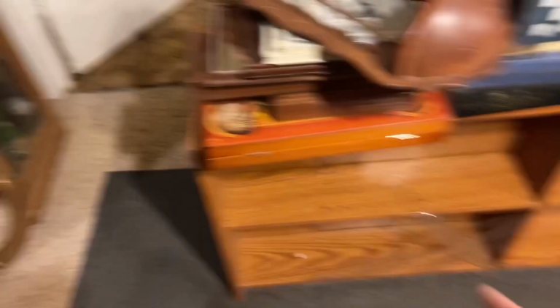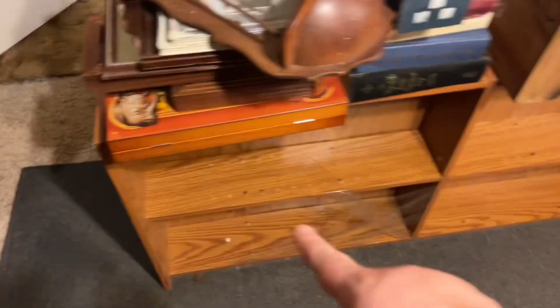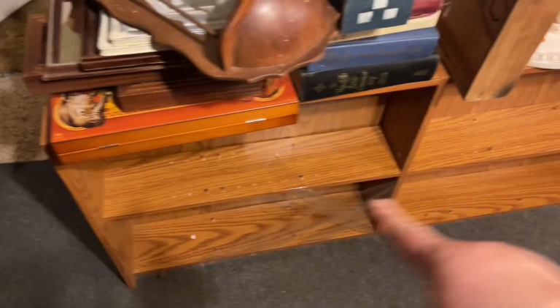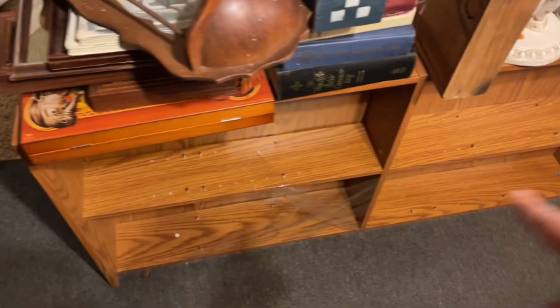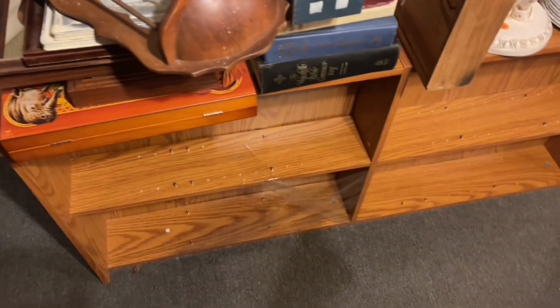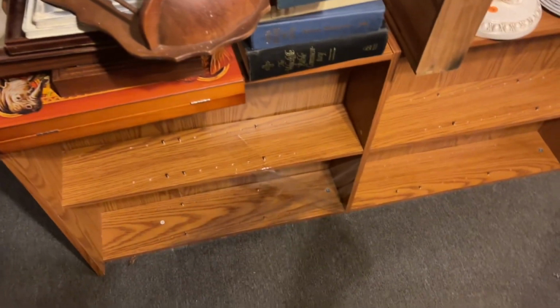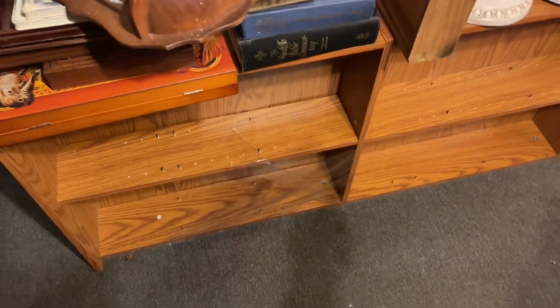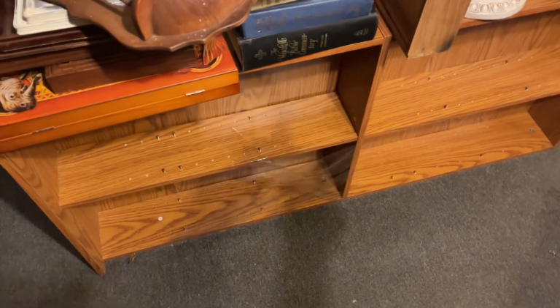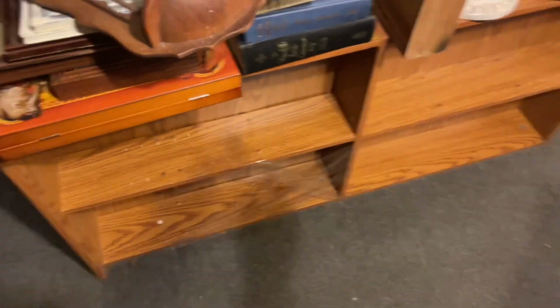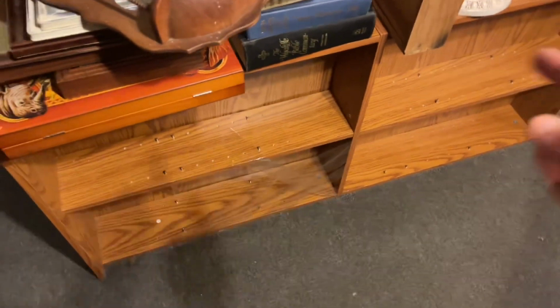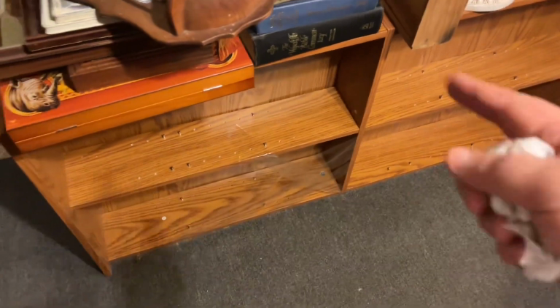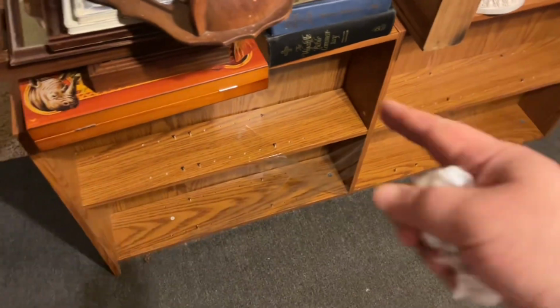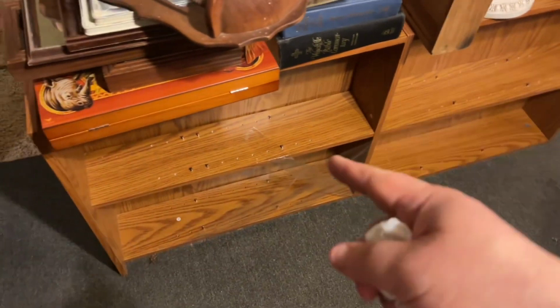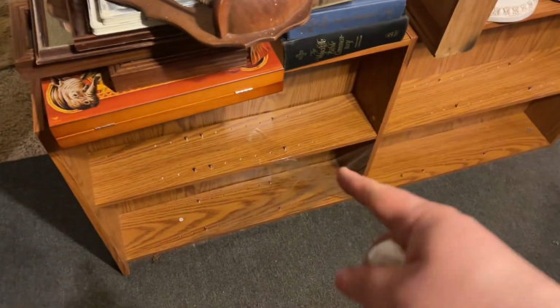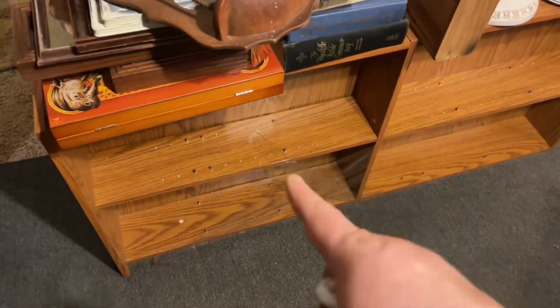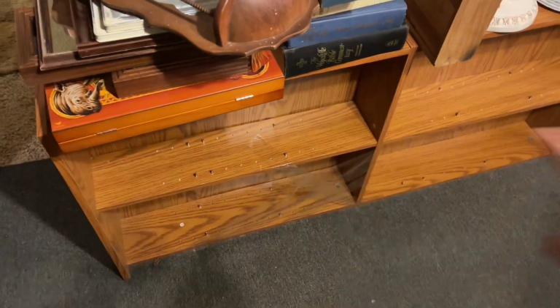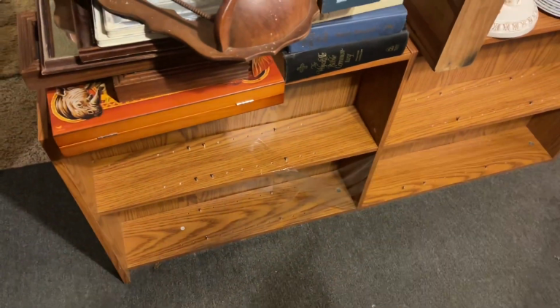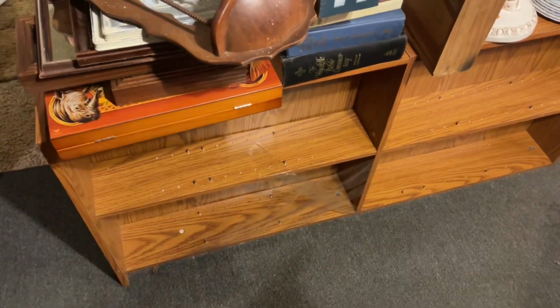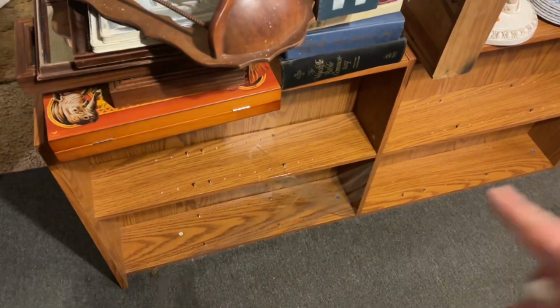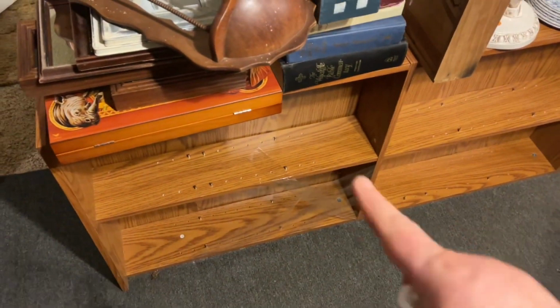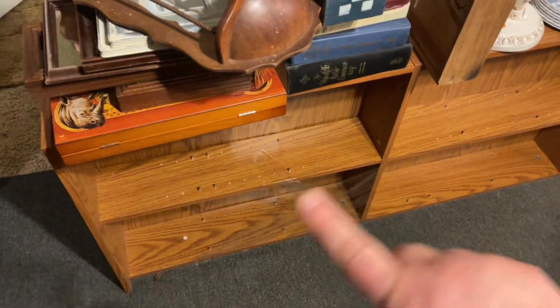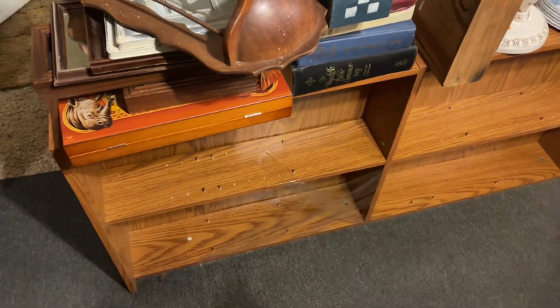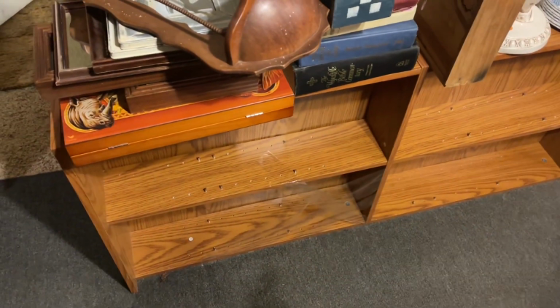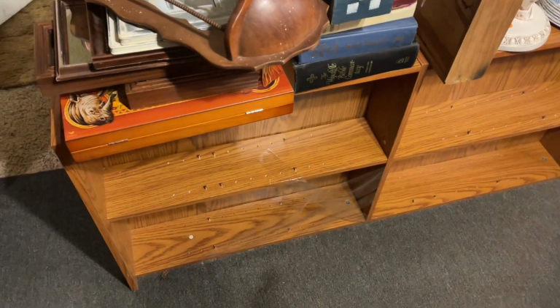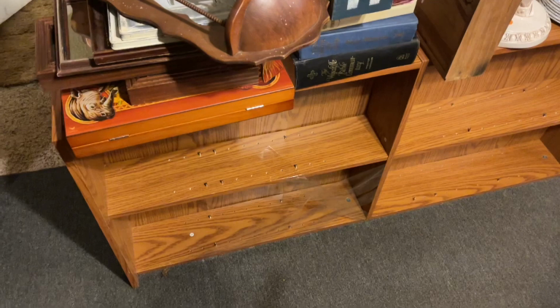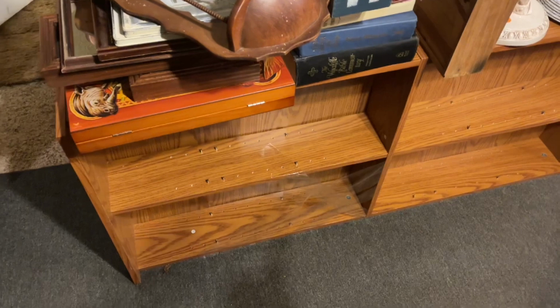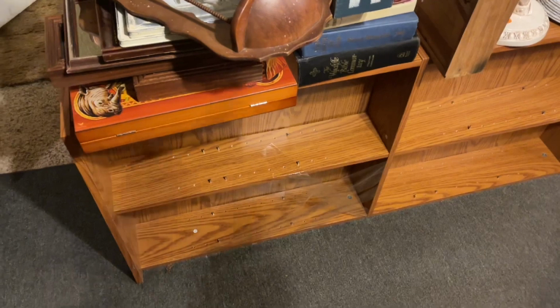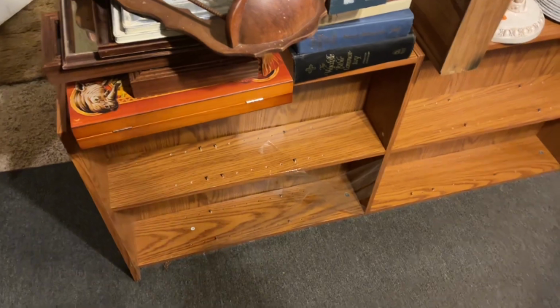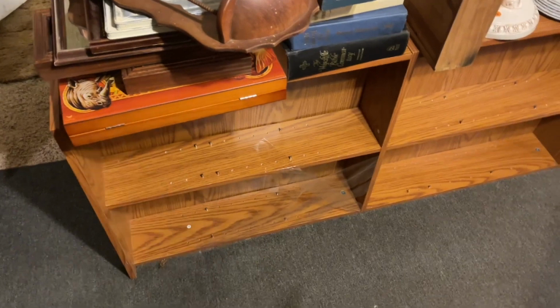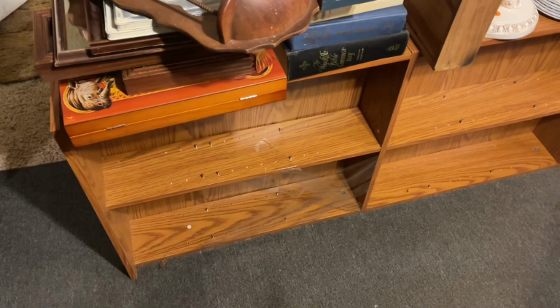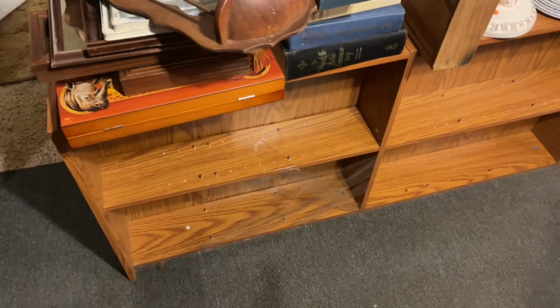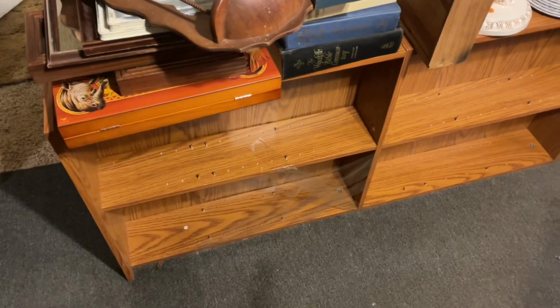This one laying on its side doesn't have the shelves in it, but that is a DVD rack. I got that for five dollars.